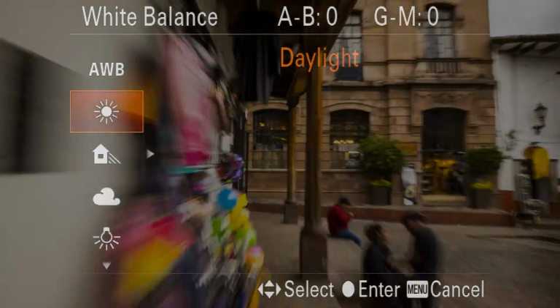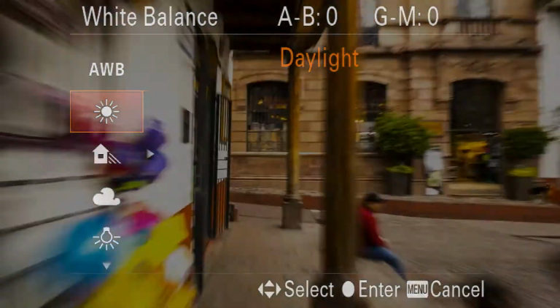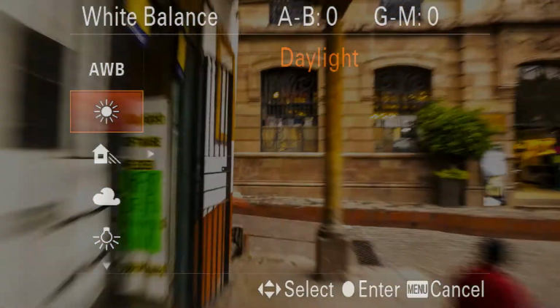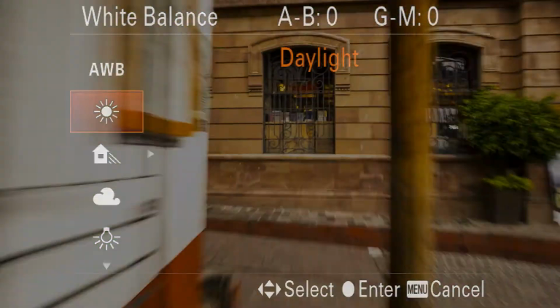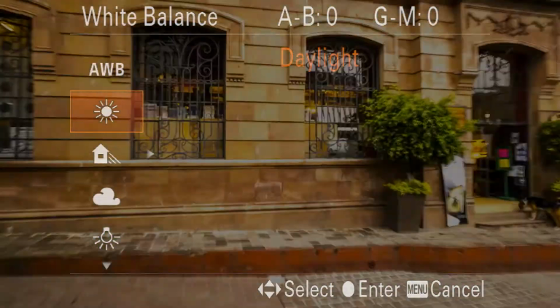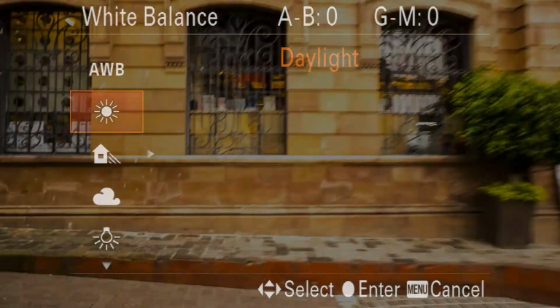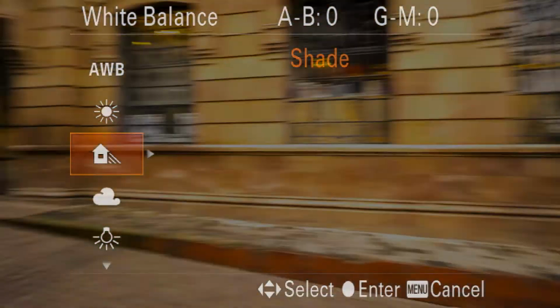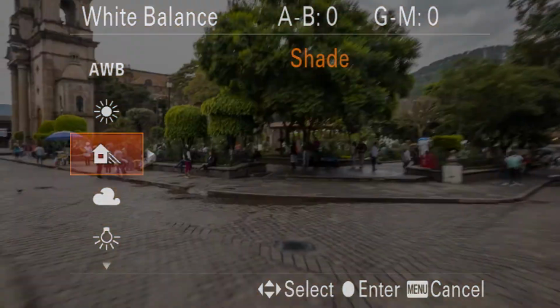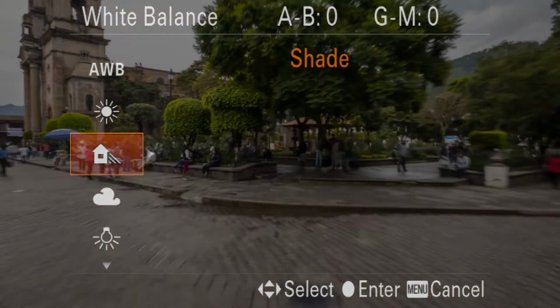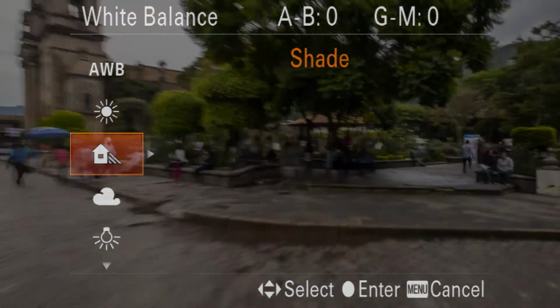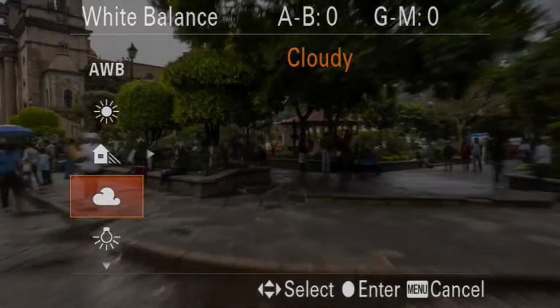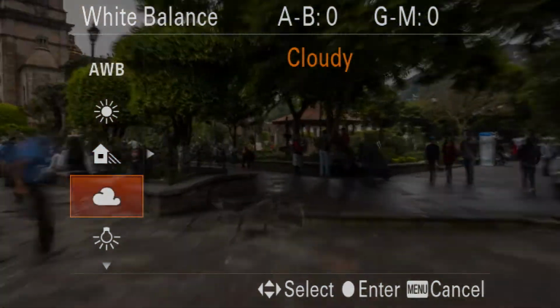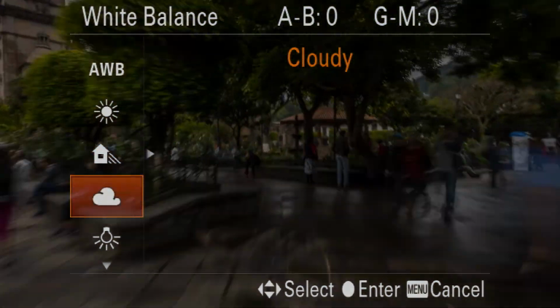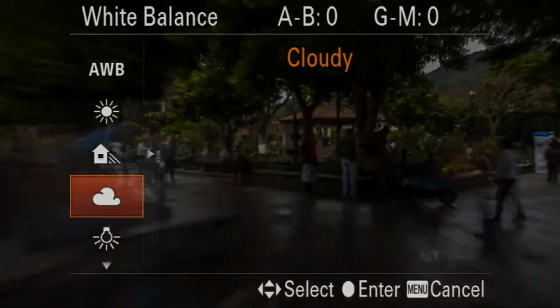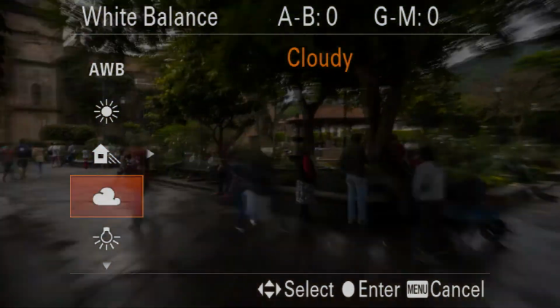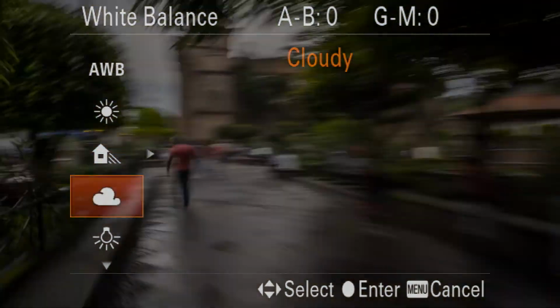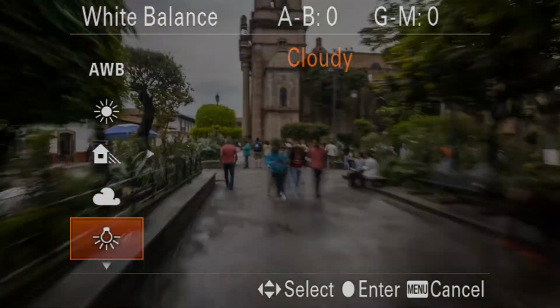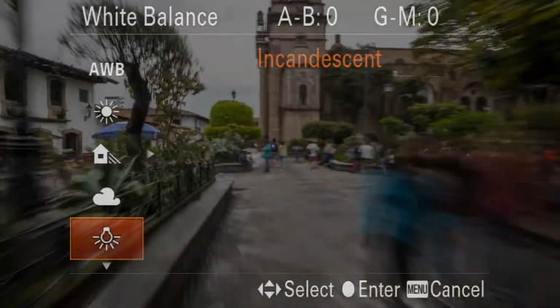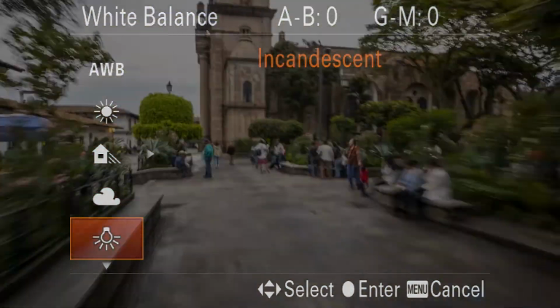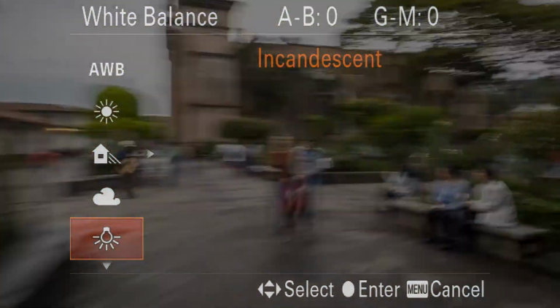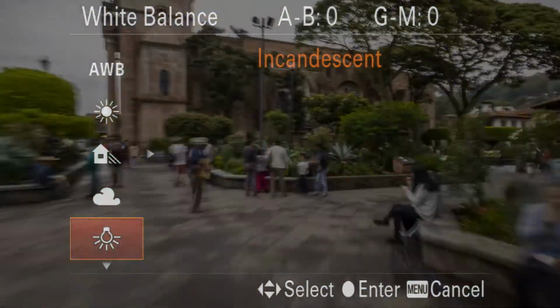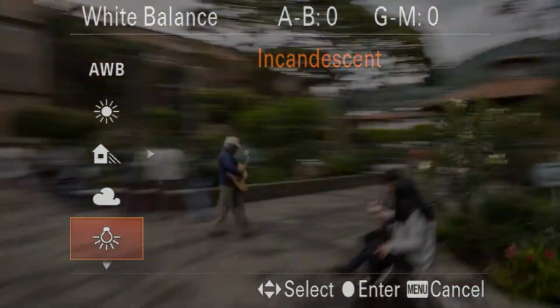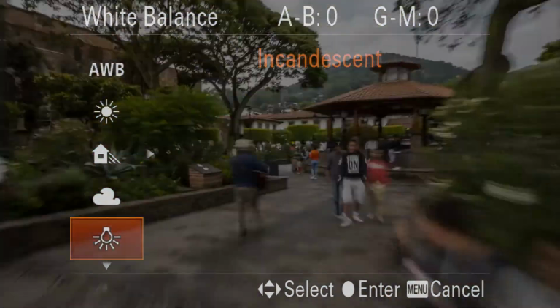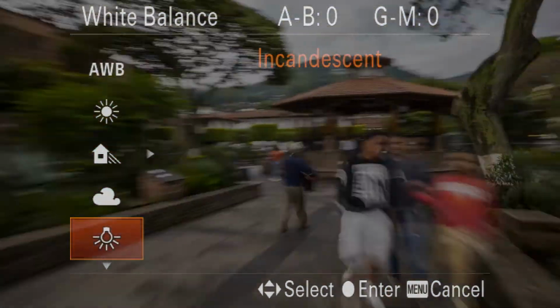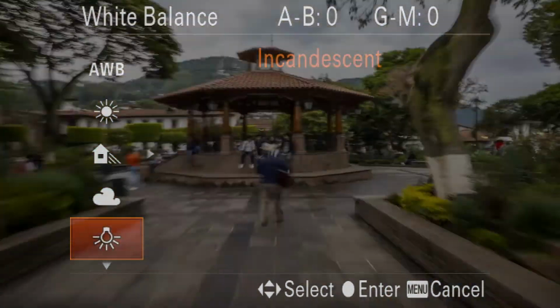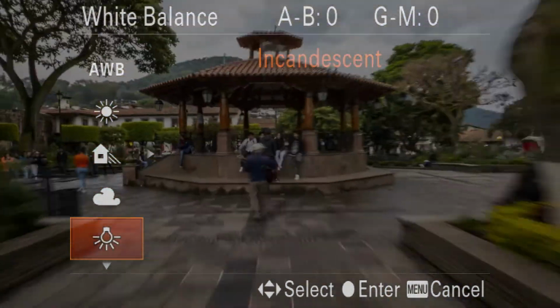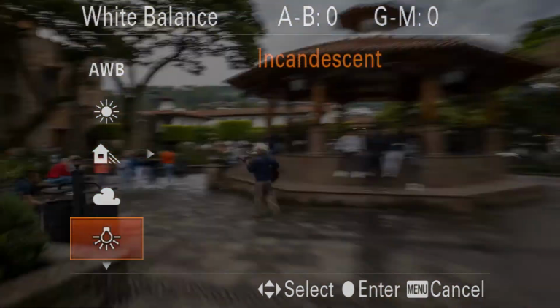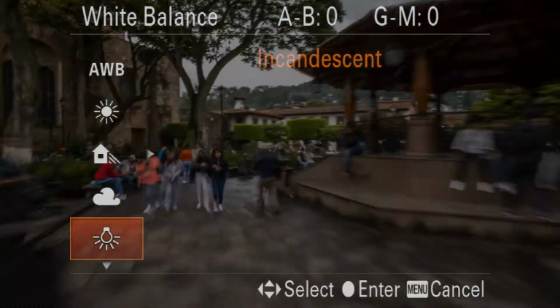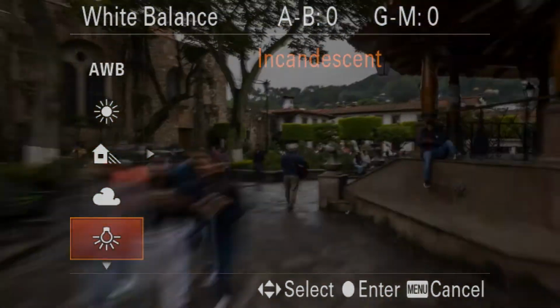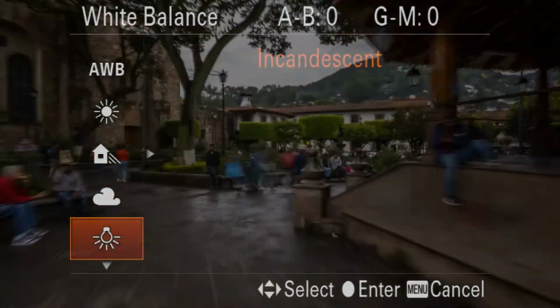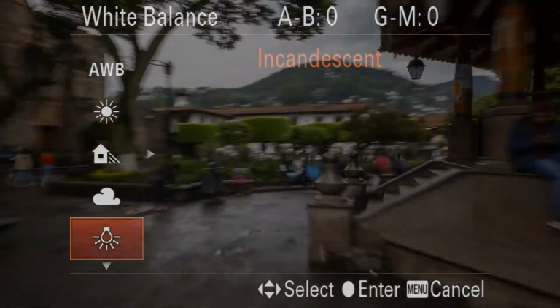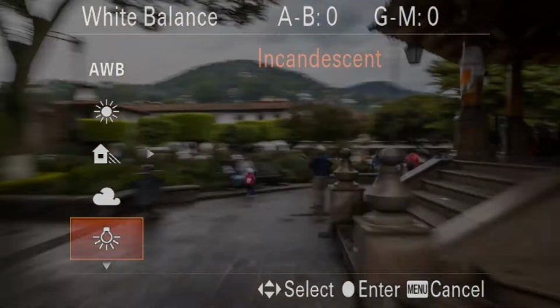You also have options like shade, cloudy, and incandescent — which you might call tungsten in your camera.